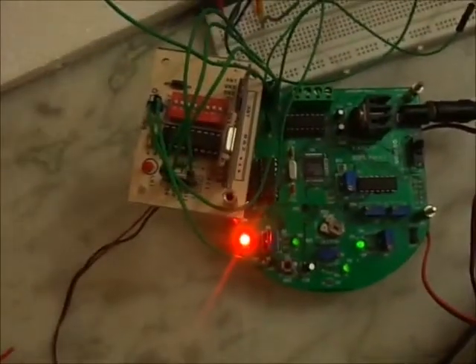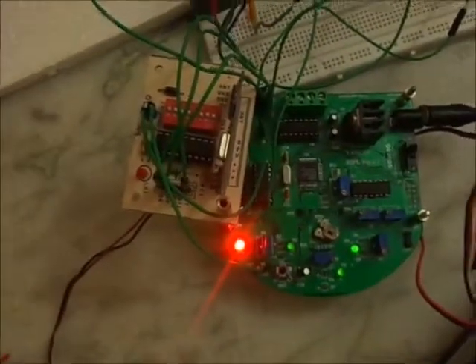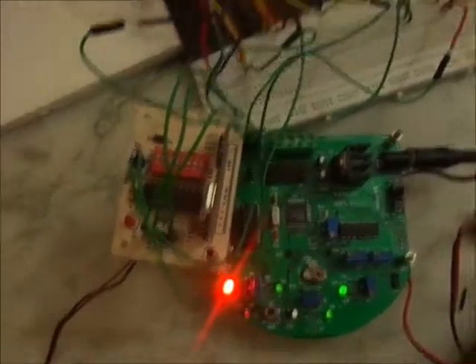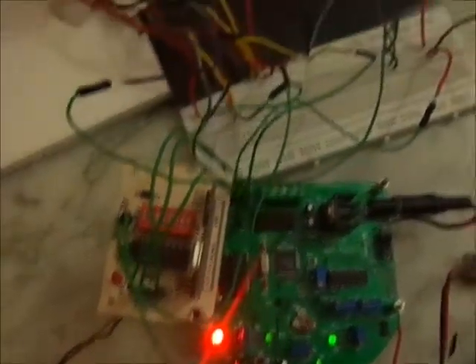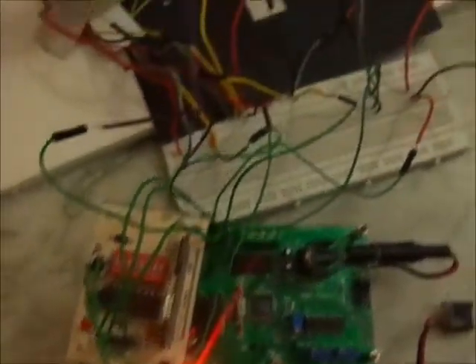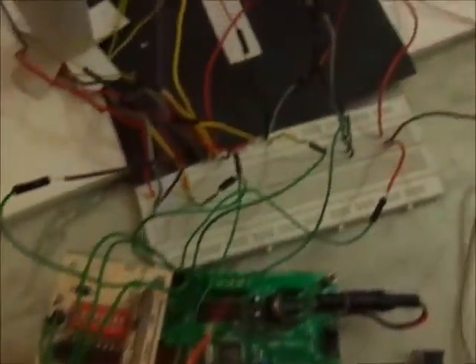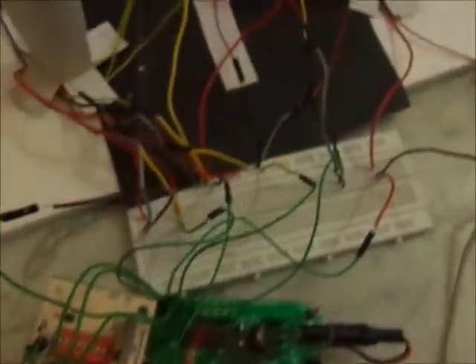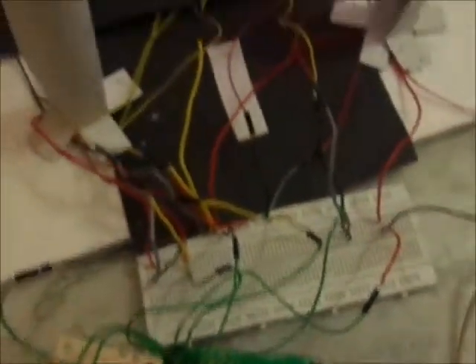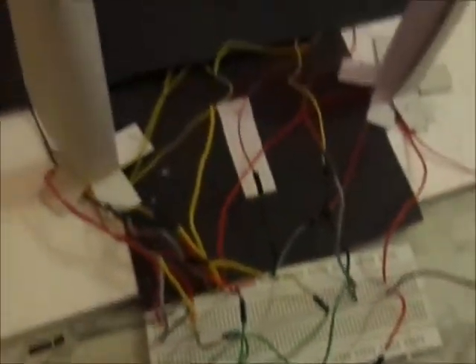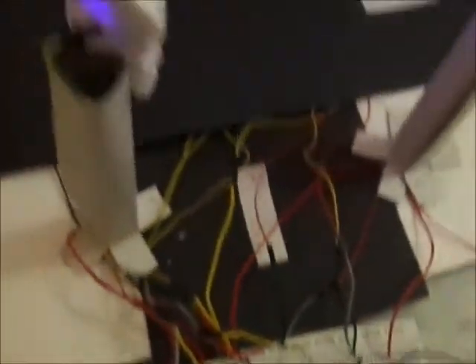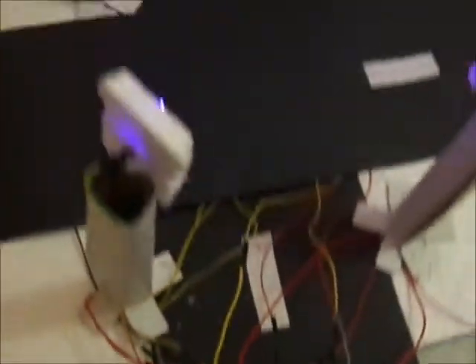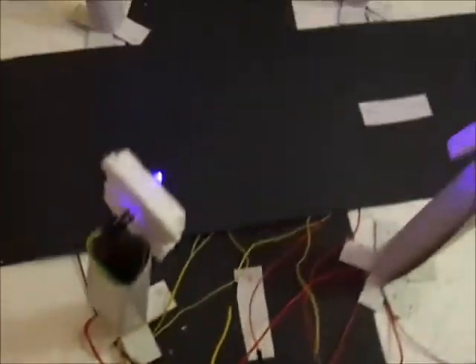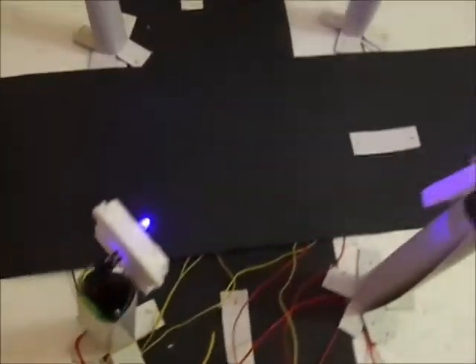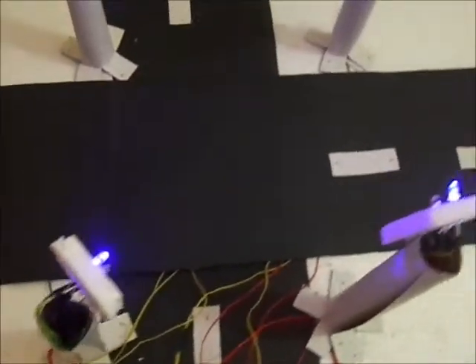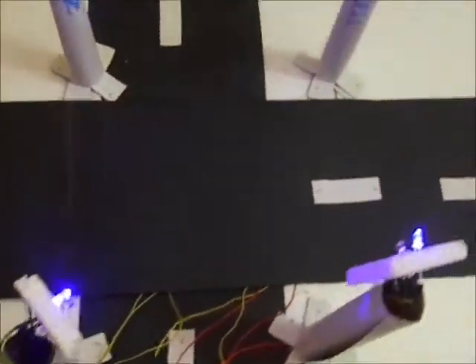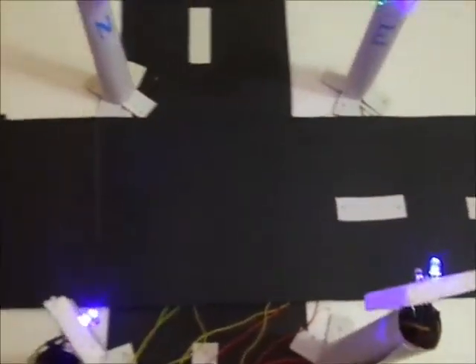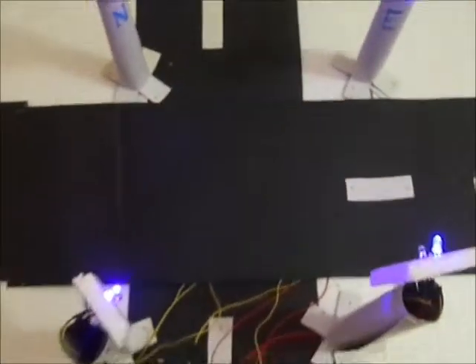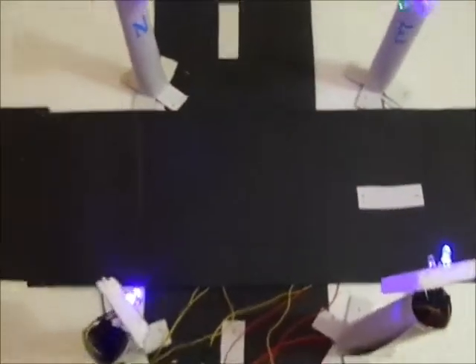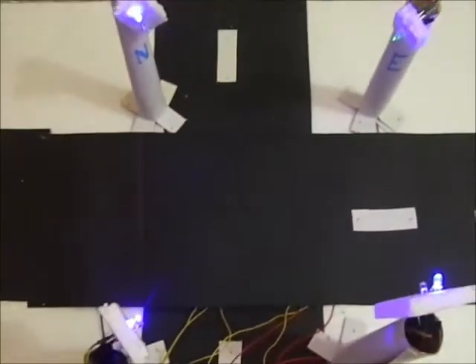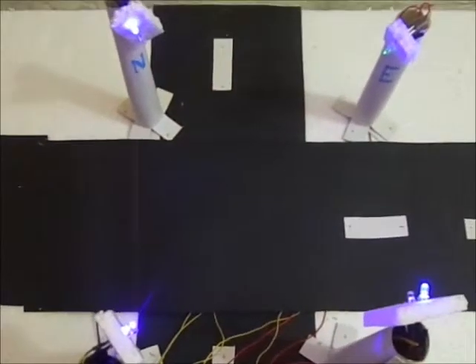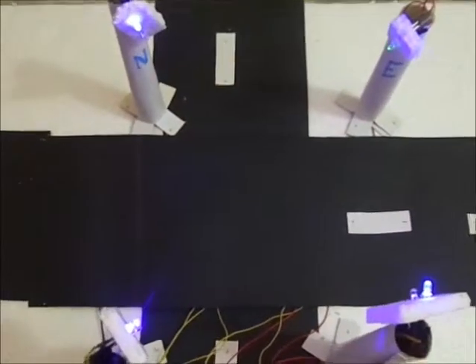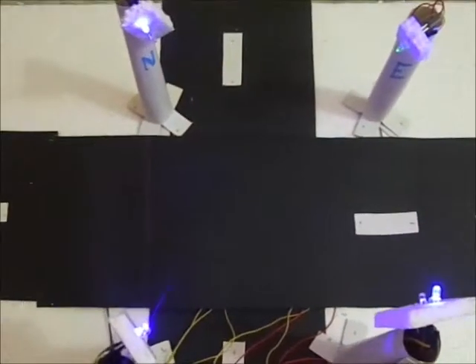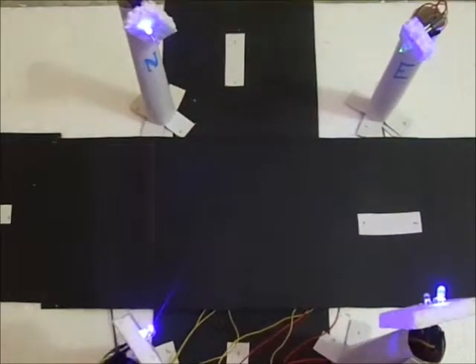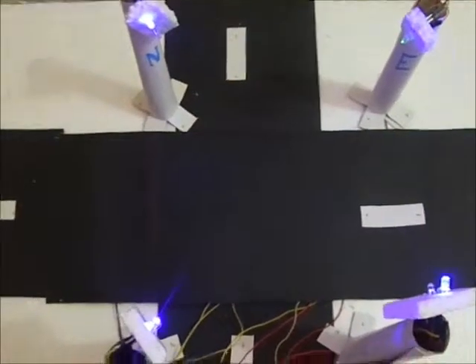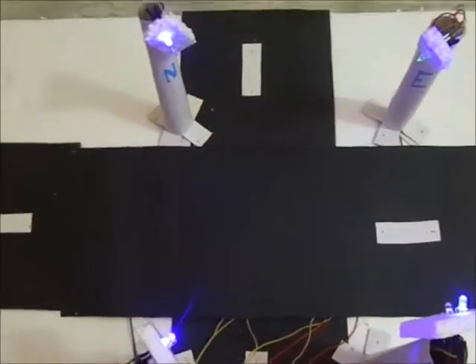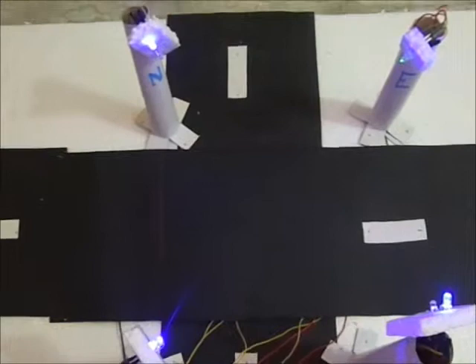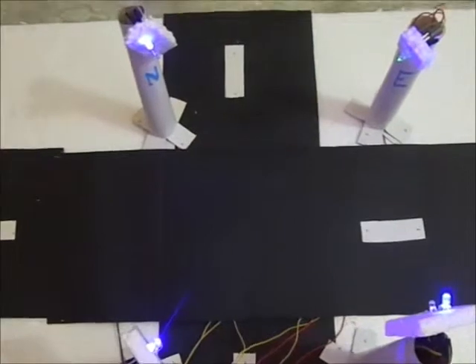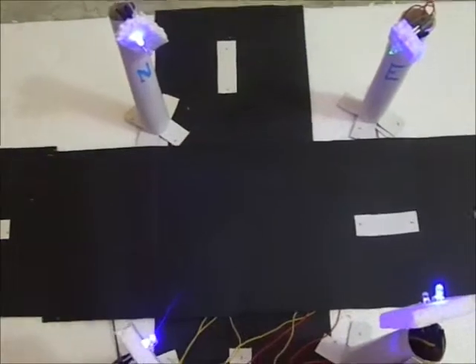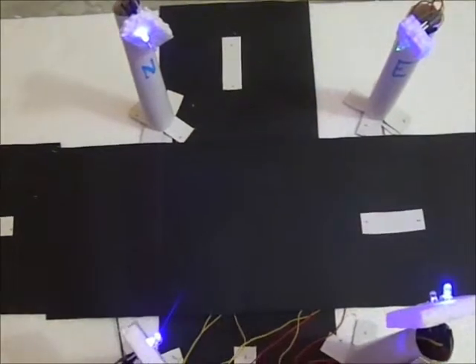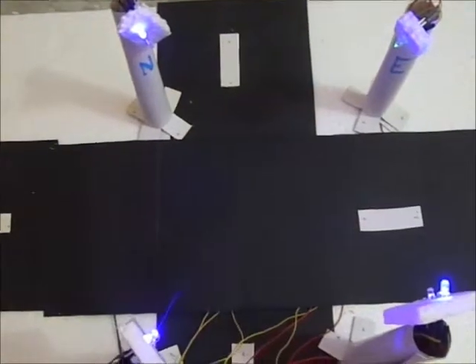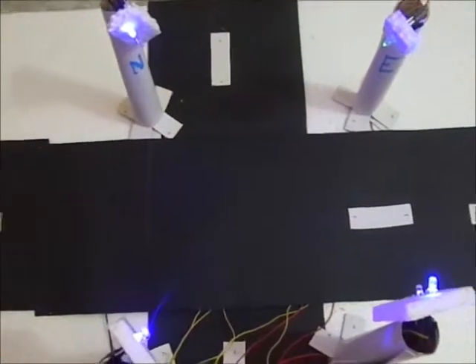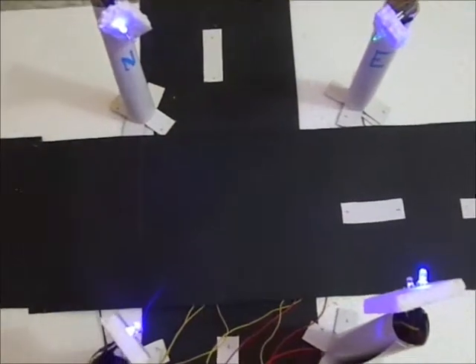We used blue LEDs instead of red due to hardware malfunctioning. Sorry for this inconvenience.